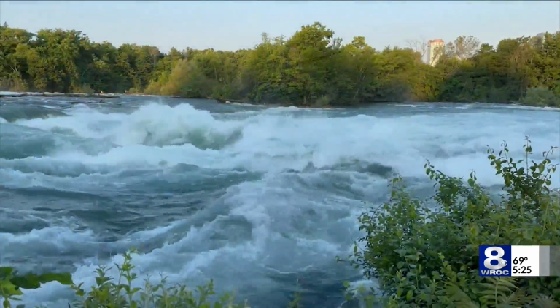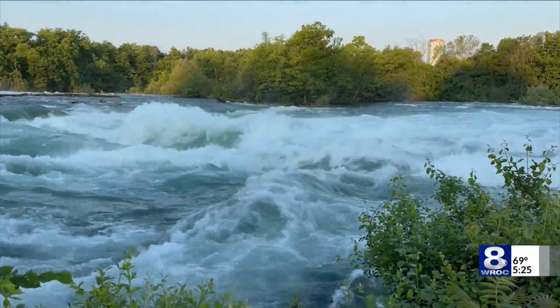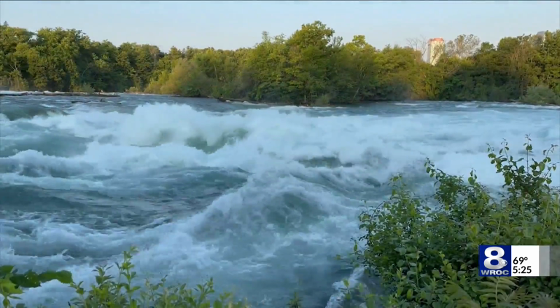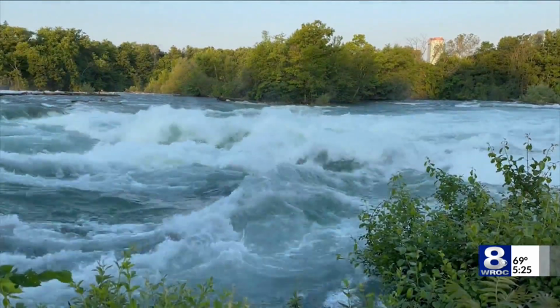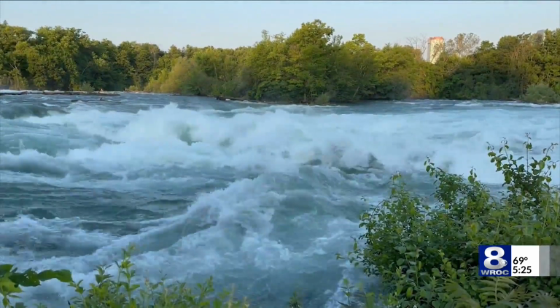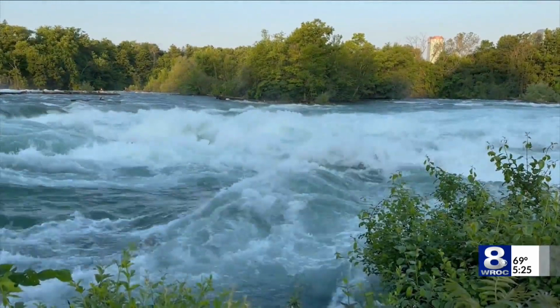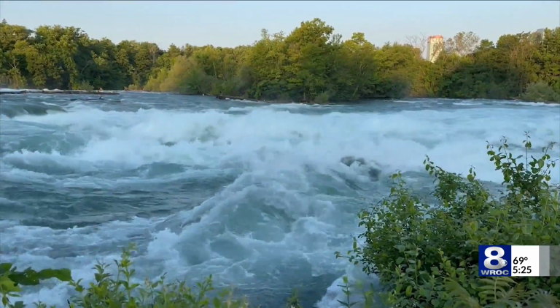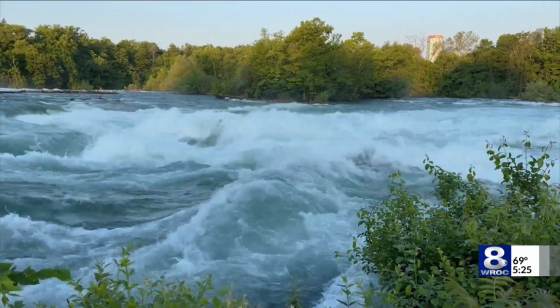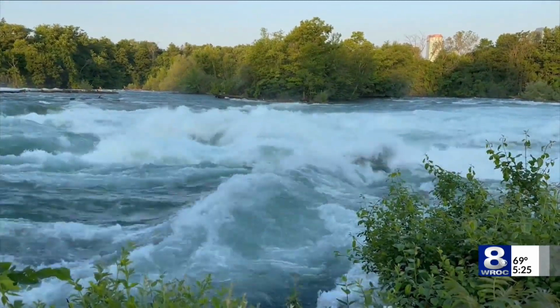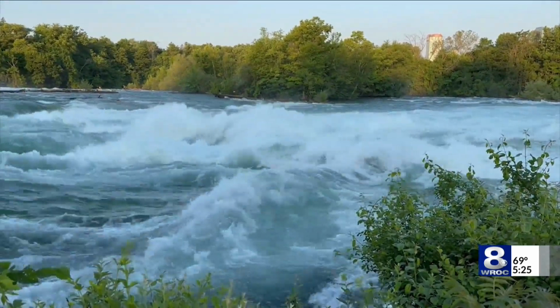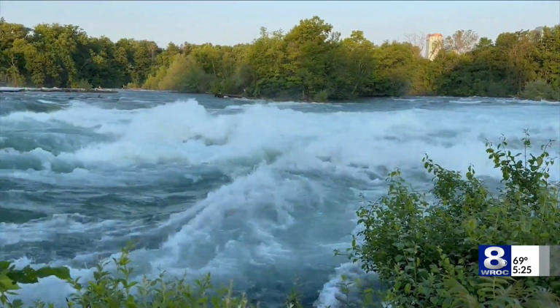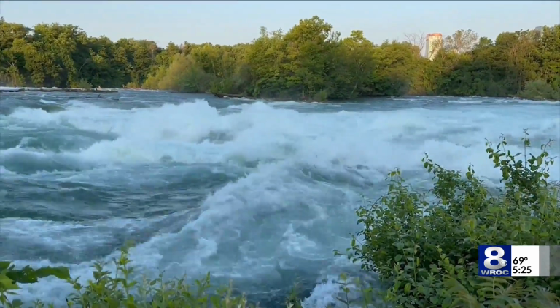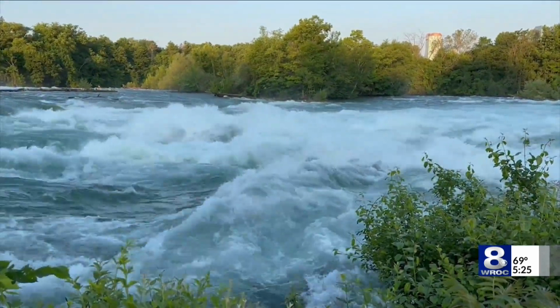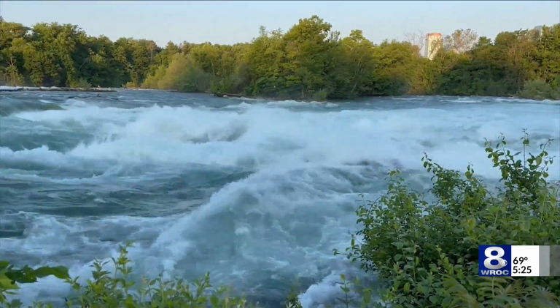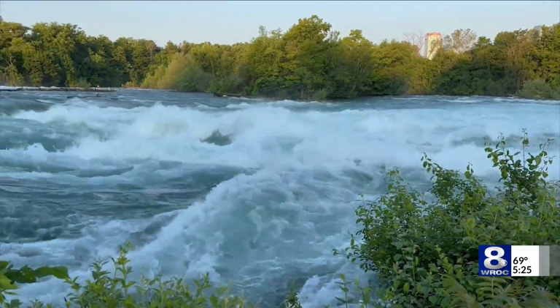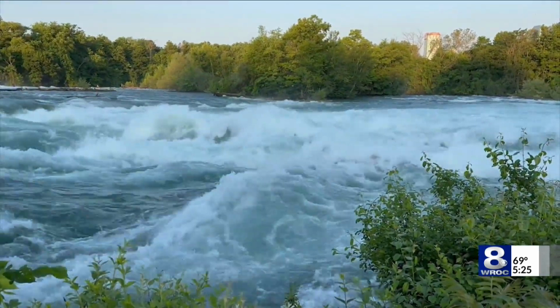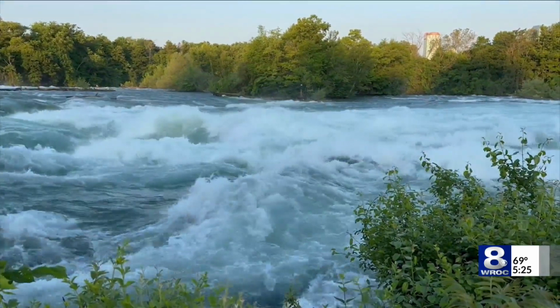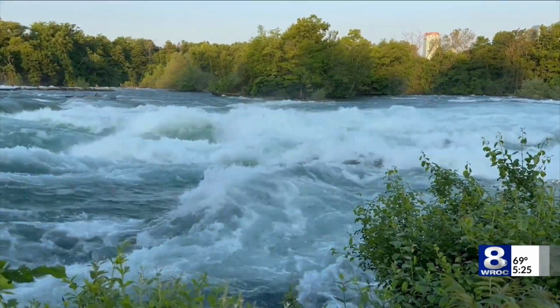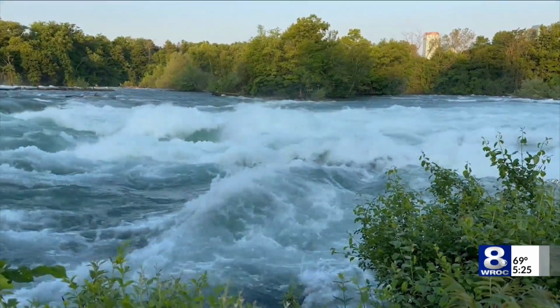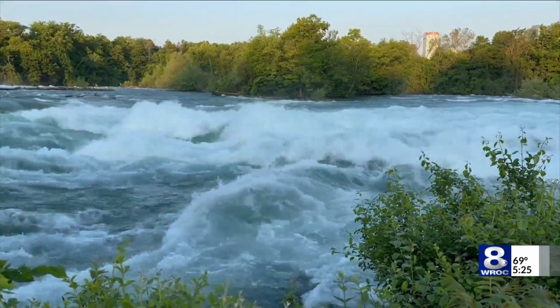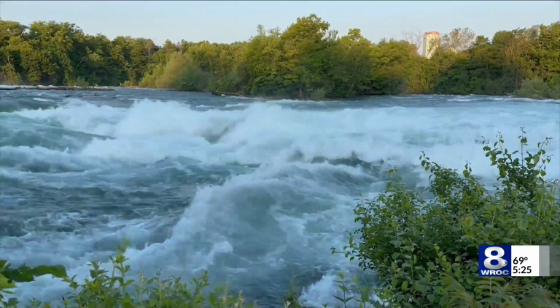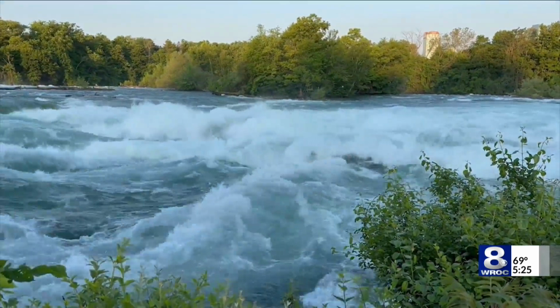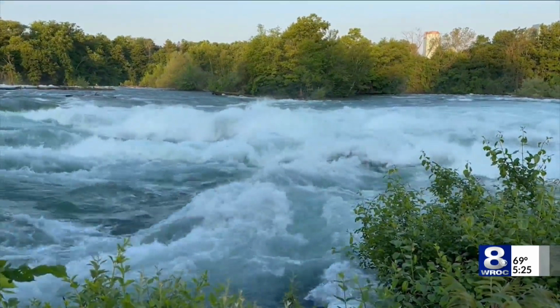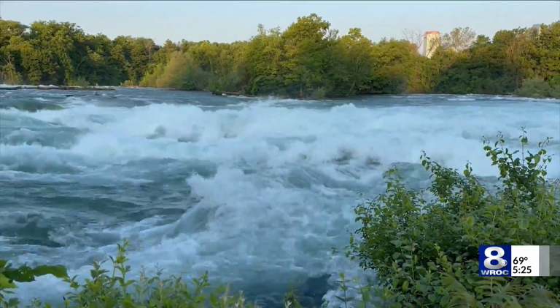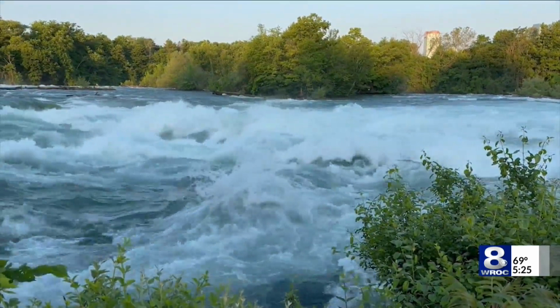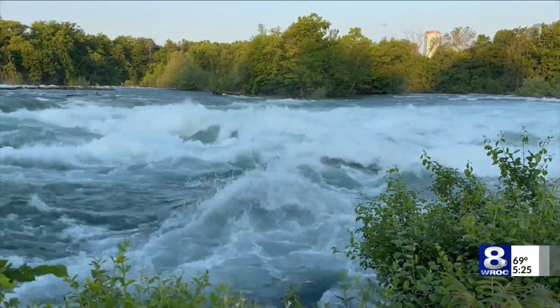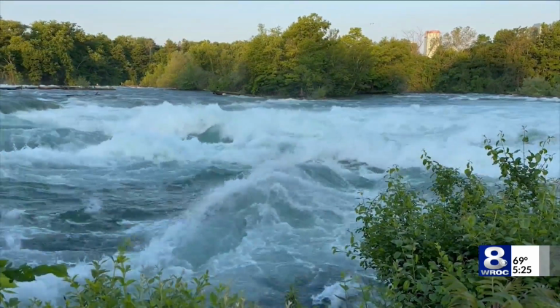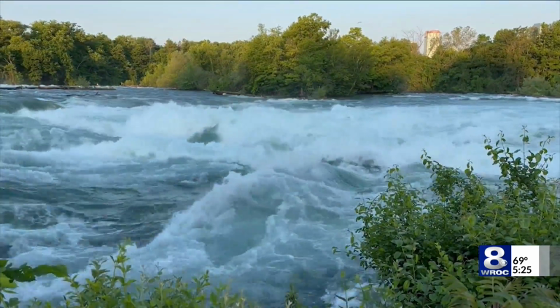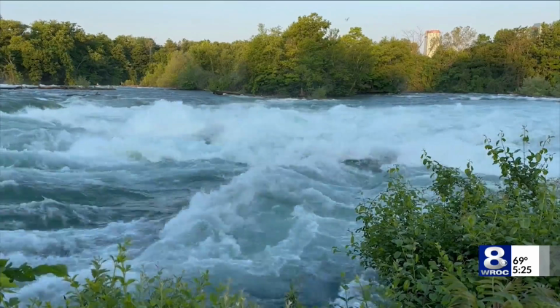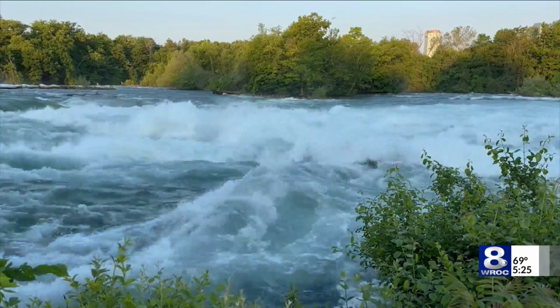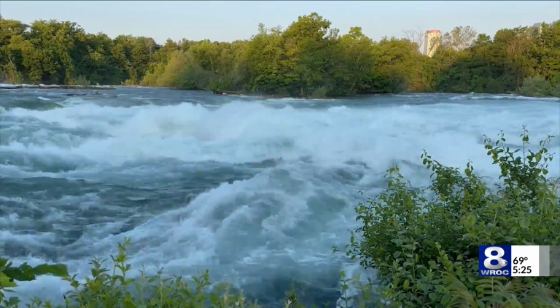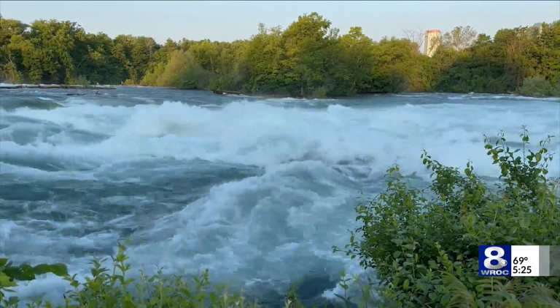So beautiful. Luna Falls, Luna Island, Bridal Veil Falls — so many places to enjoy here.